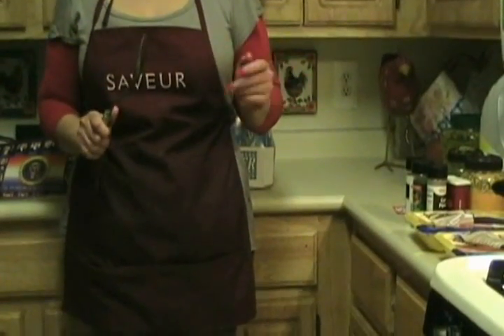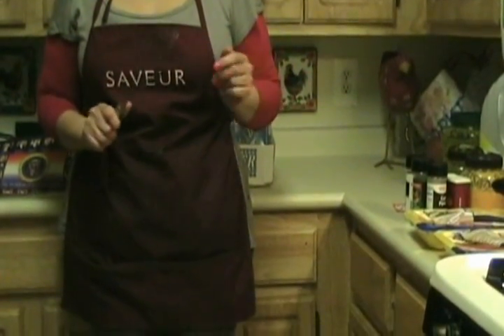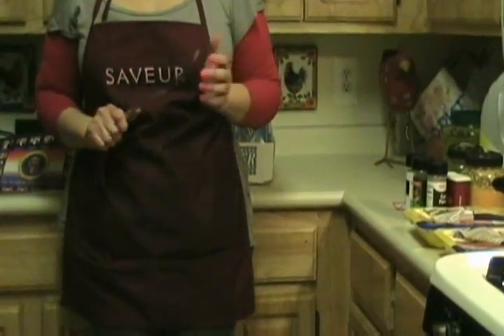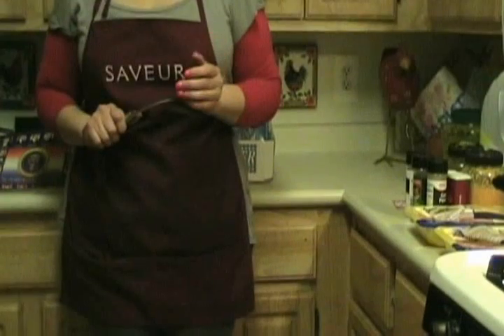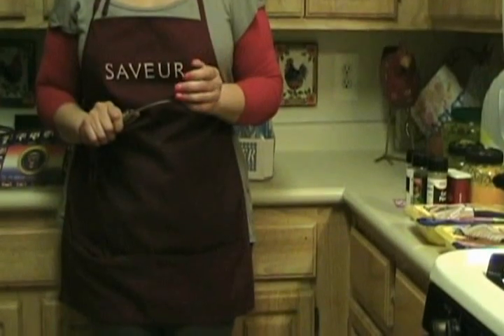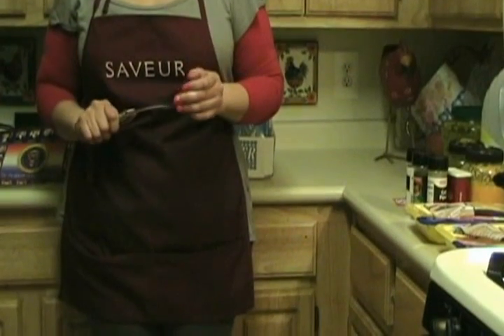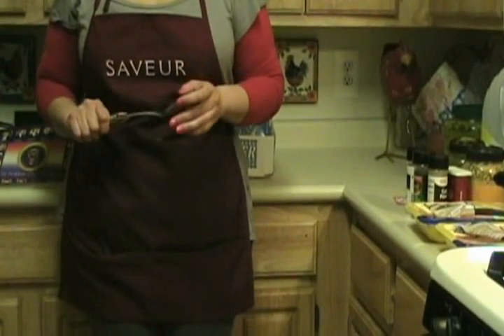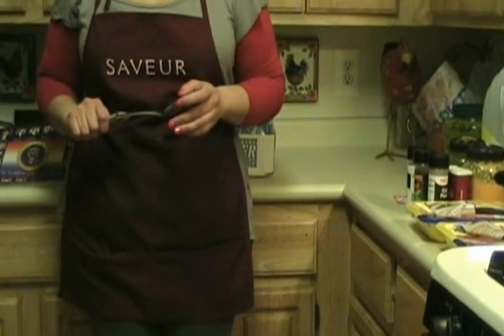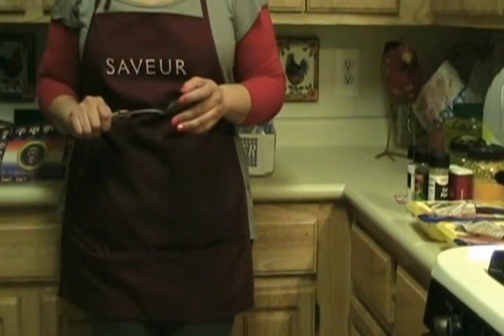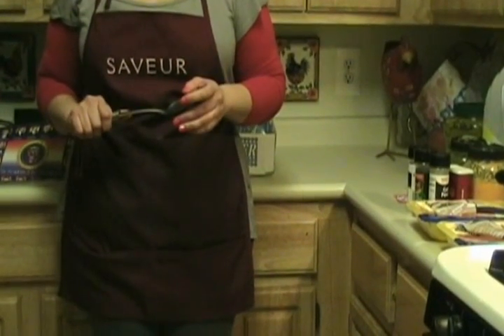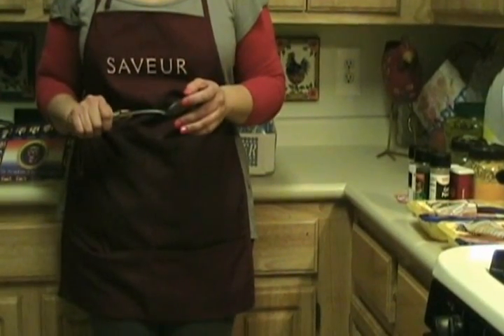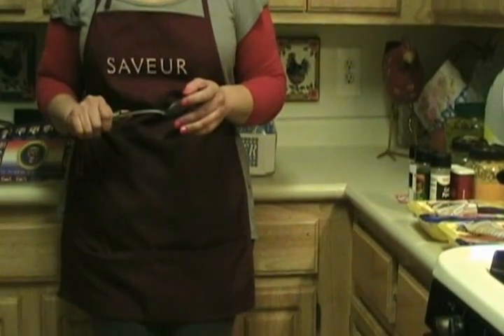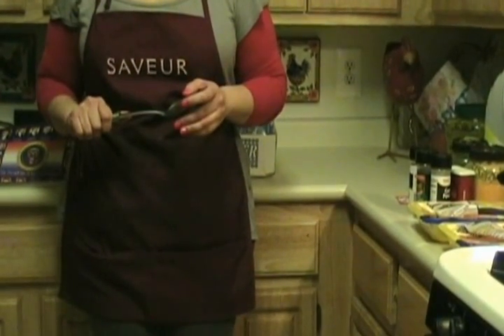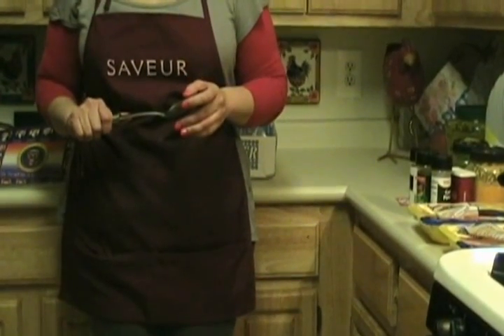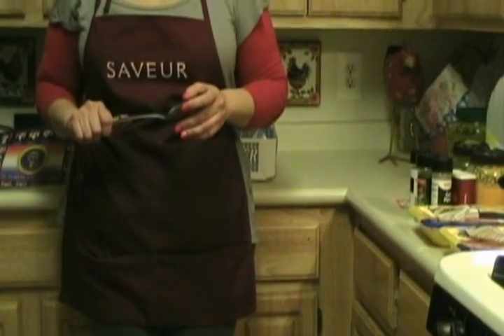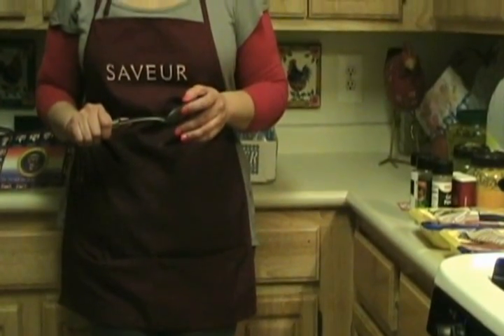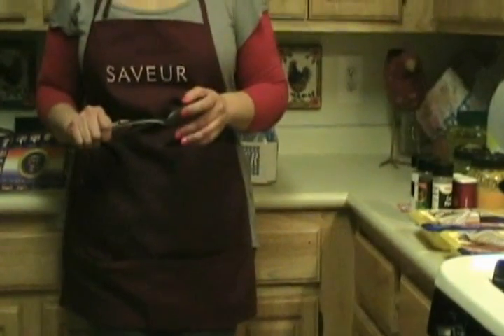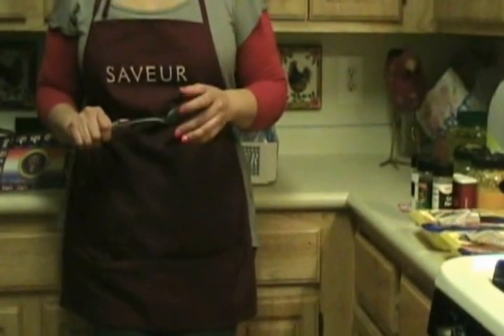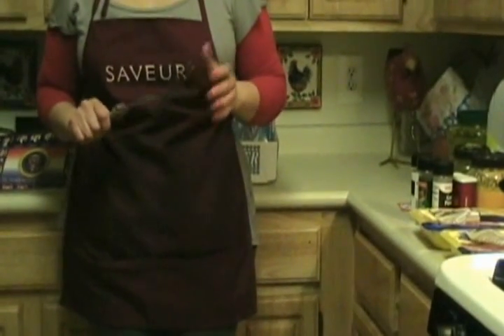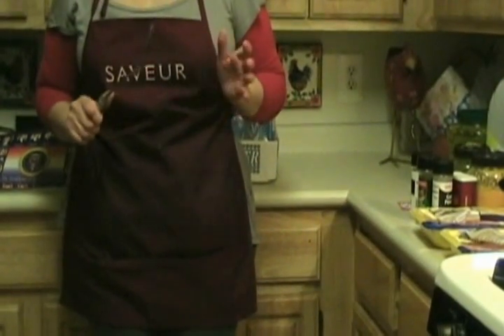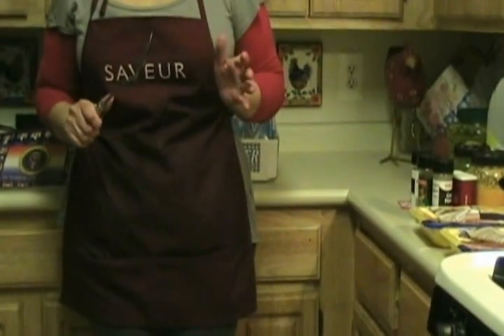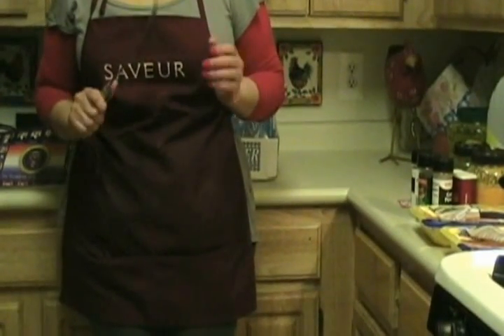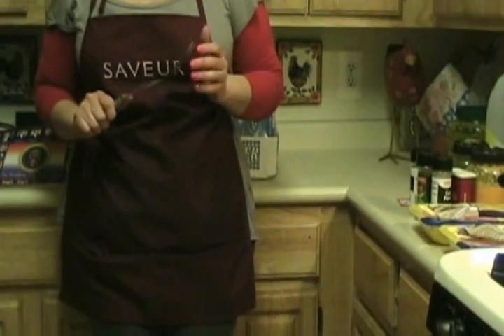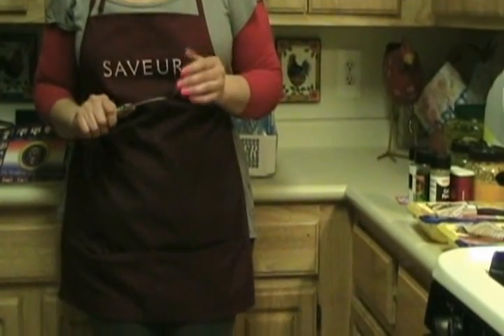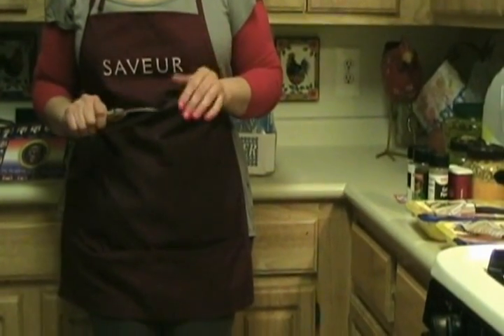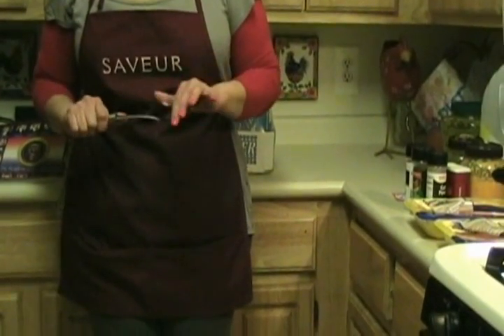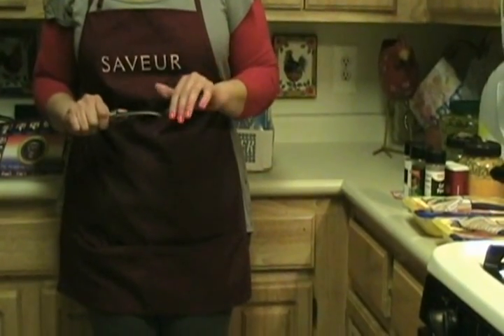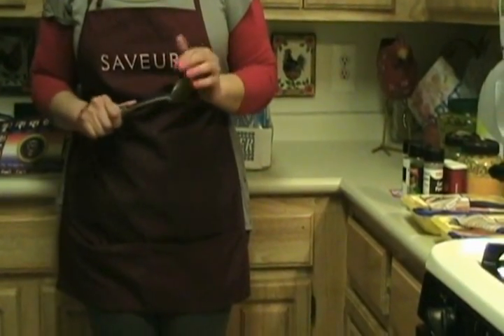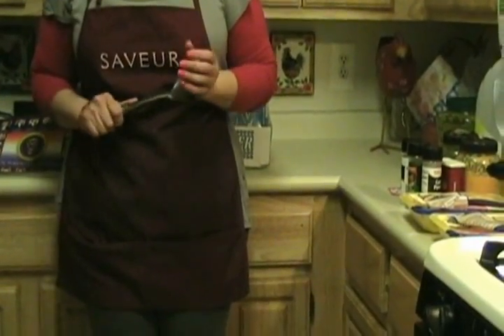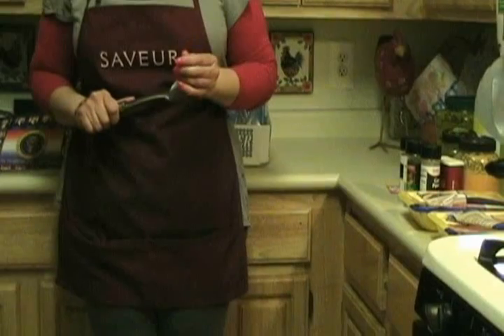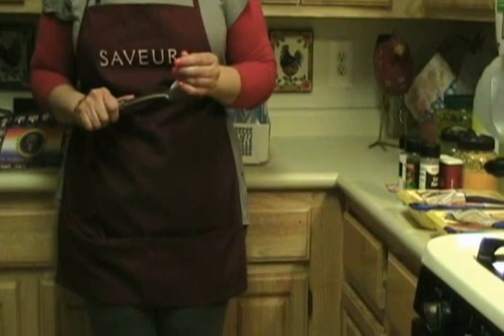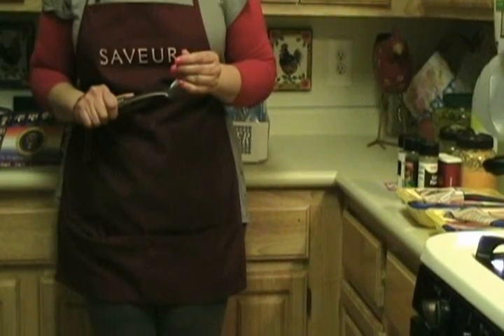Hi, it's Chef Alfie and today we're going to be making chicken empanadas.